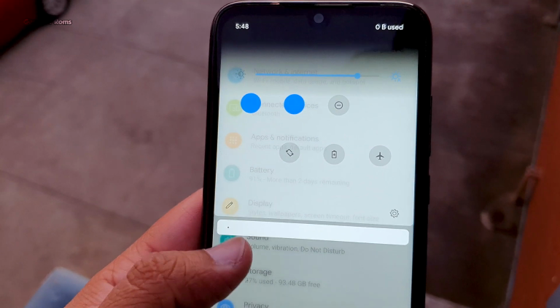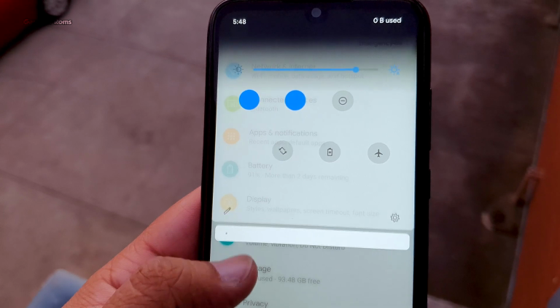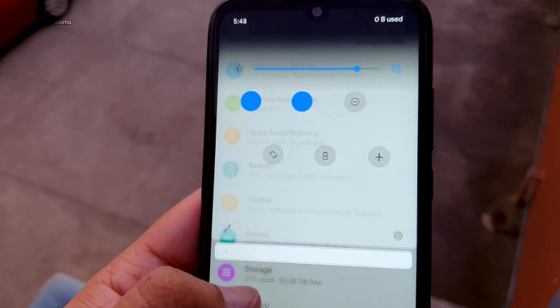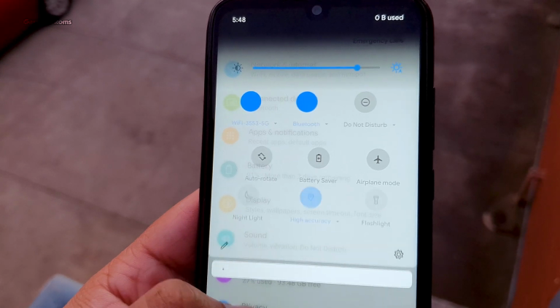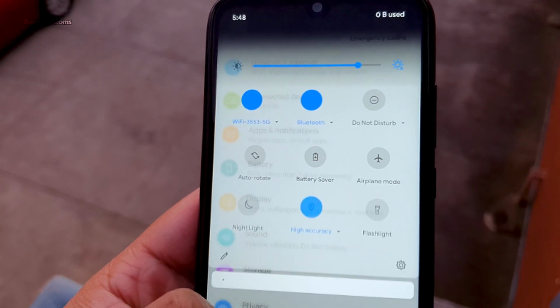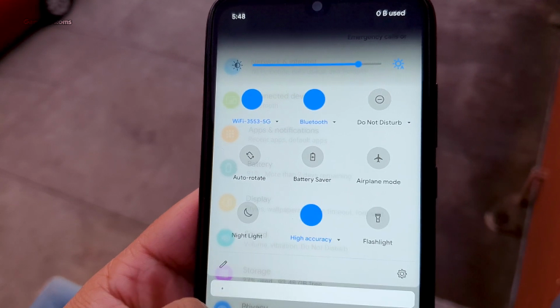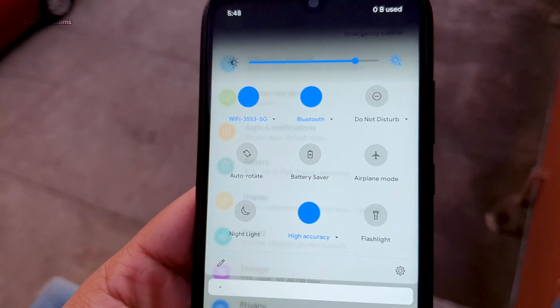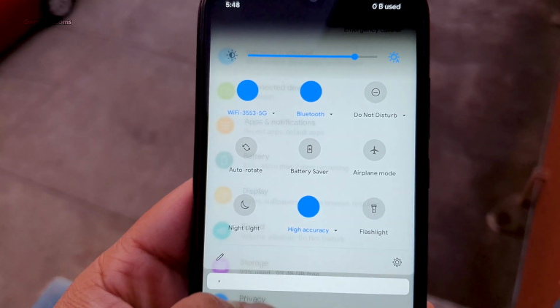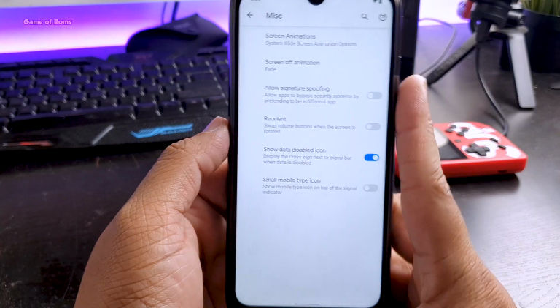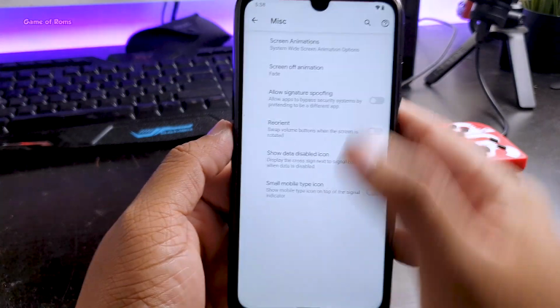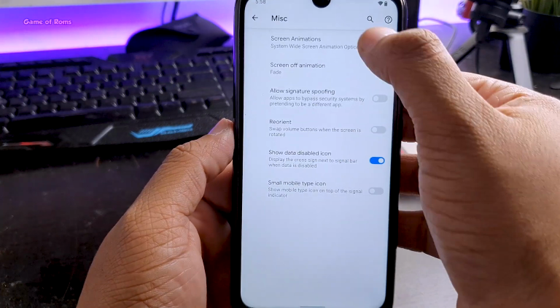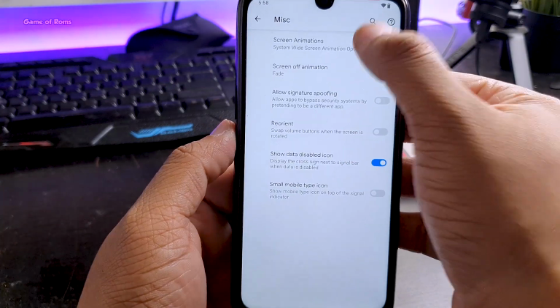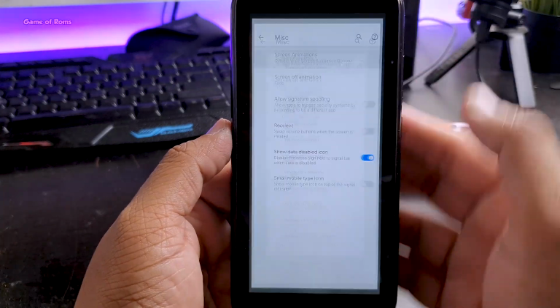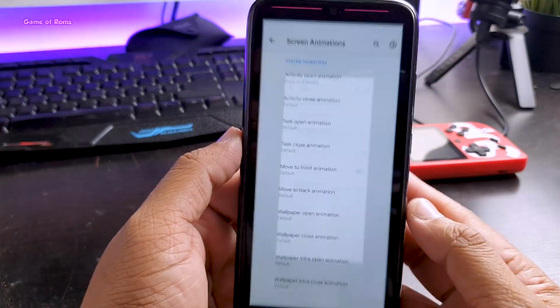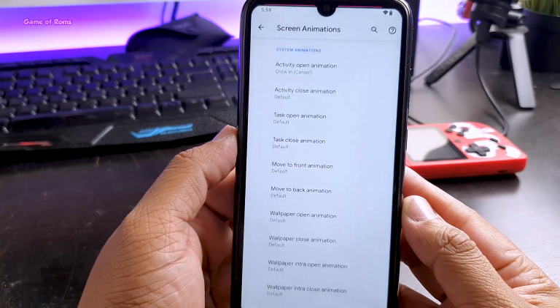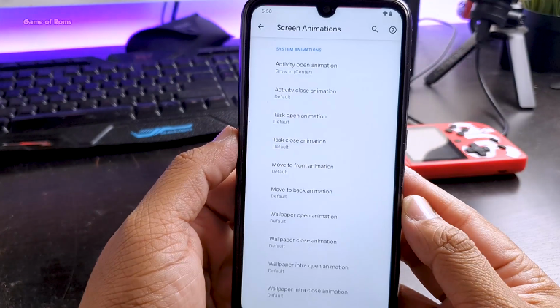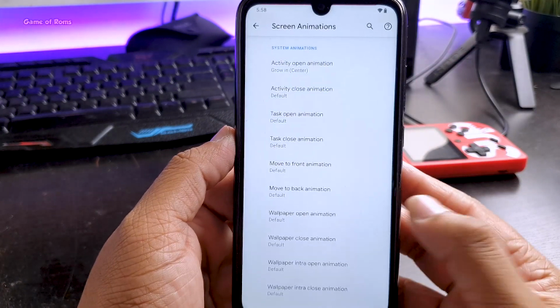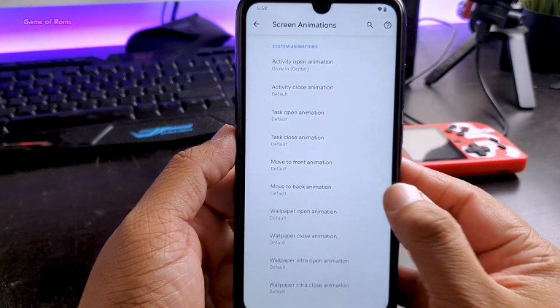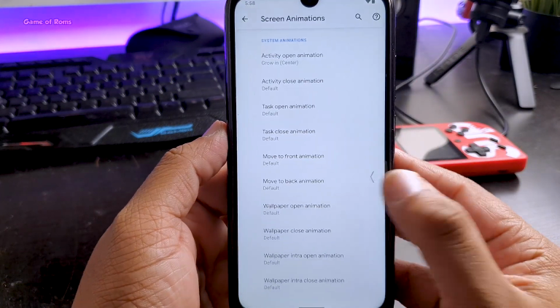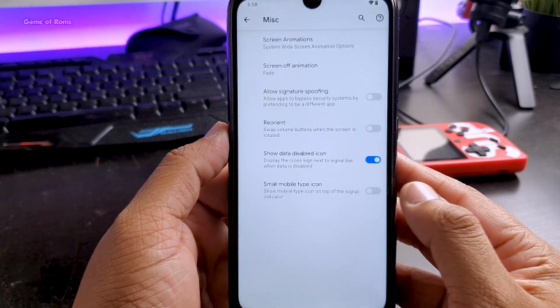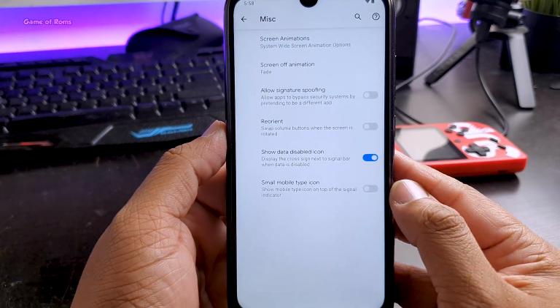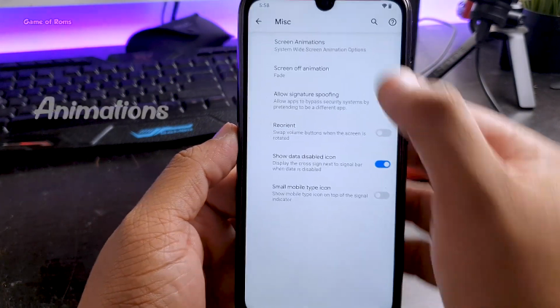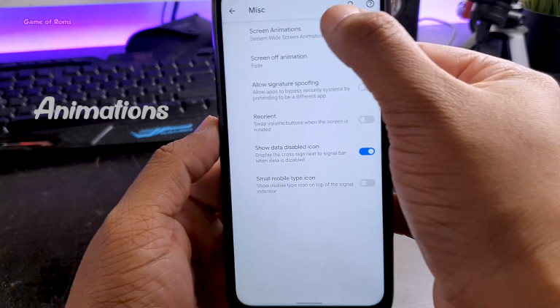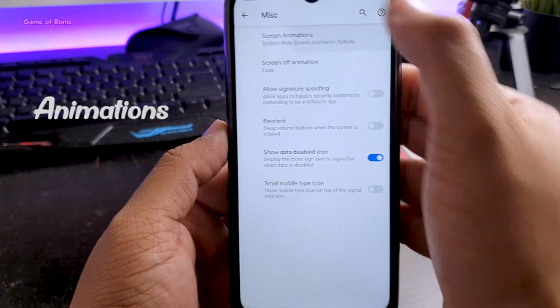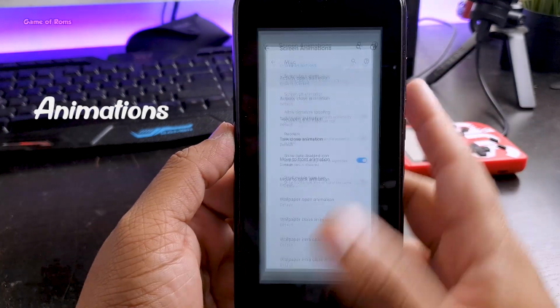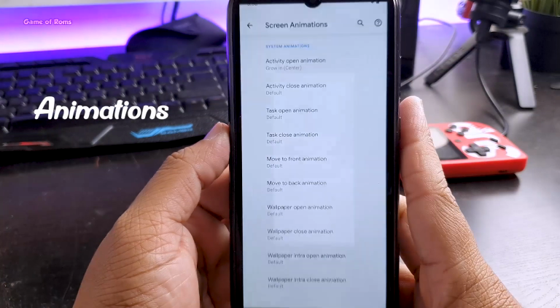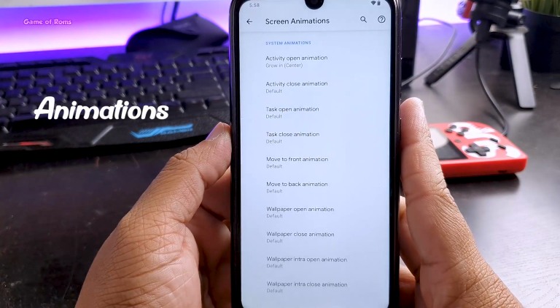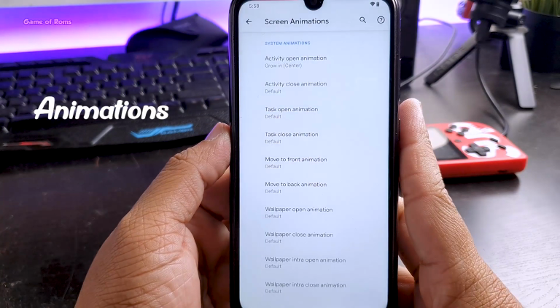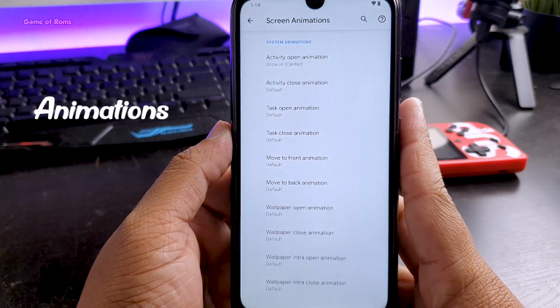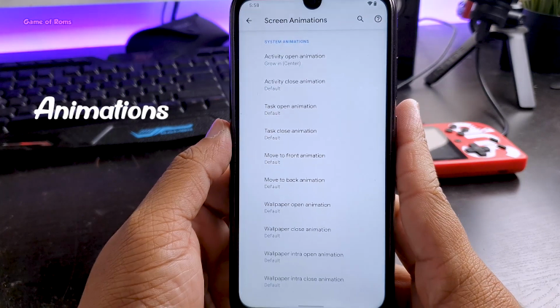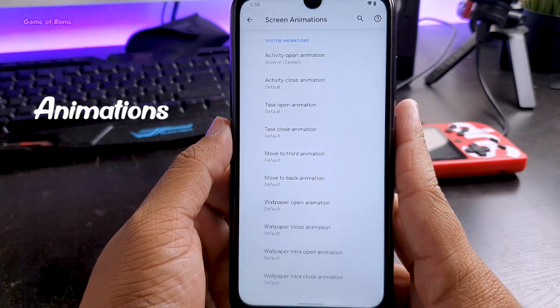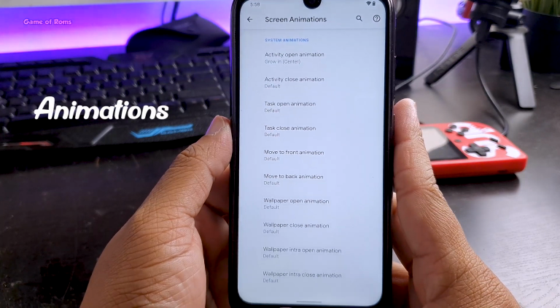Also in the miscellaneous settings, you can customize all the animations. As you can see, the tab opening animation is different from stock Android.